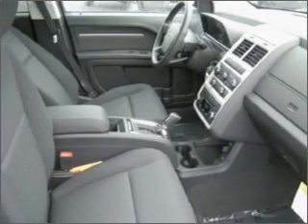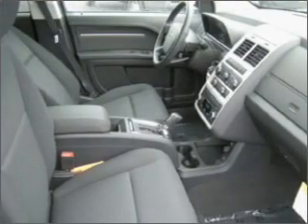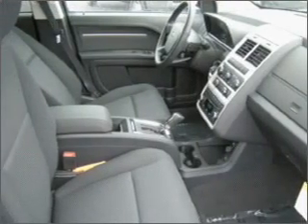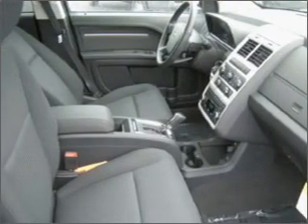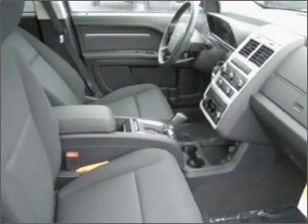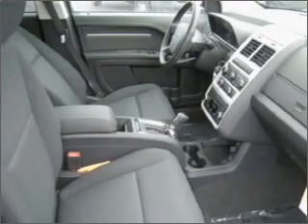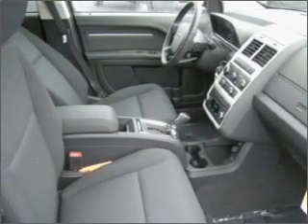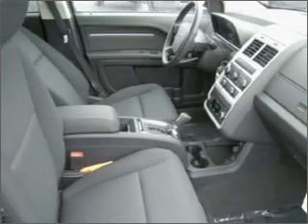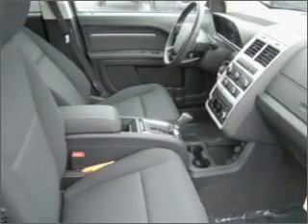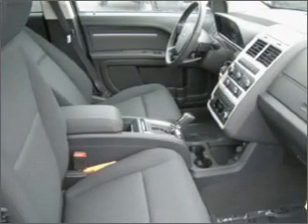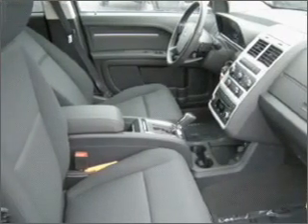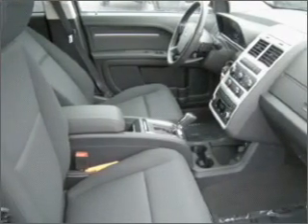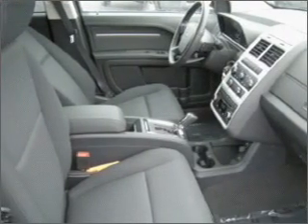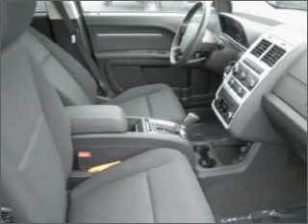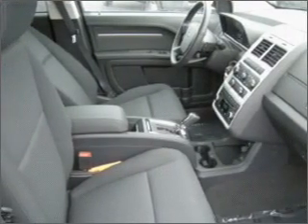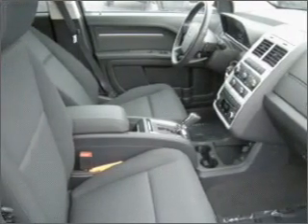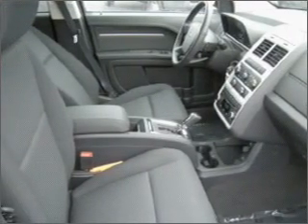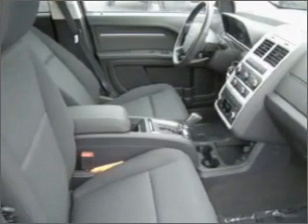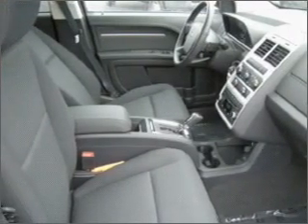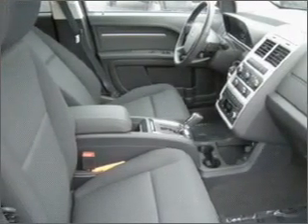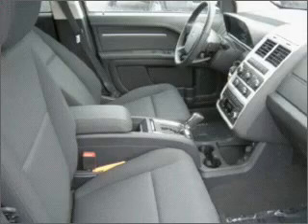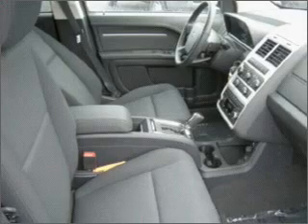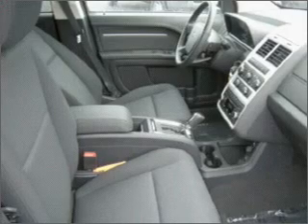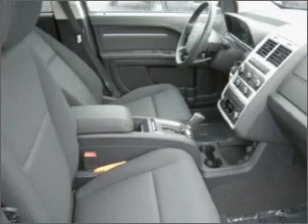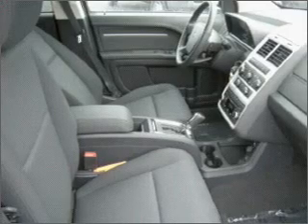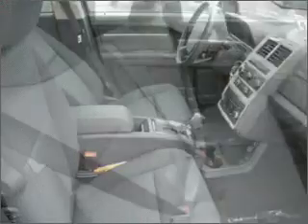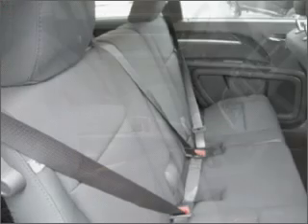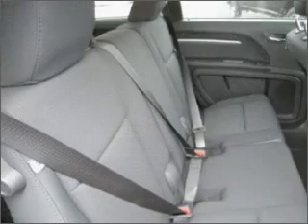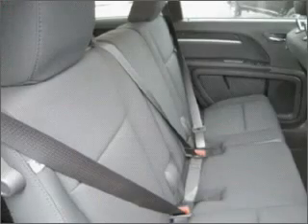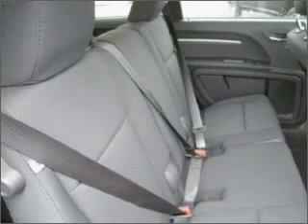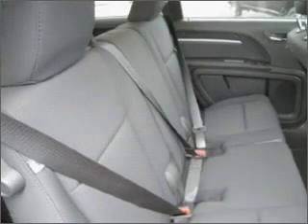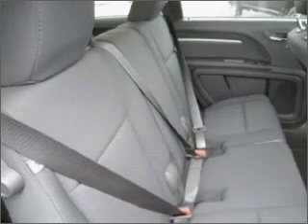We would love to put you in the driver's seat of this Journey. Please contact us for more information.